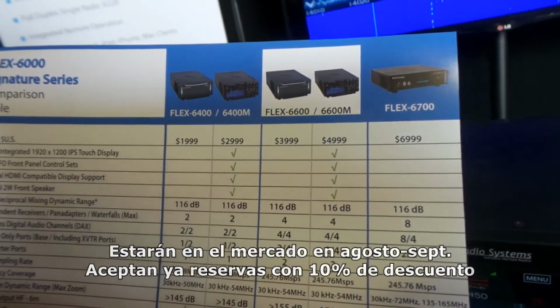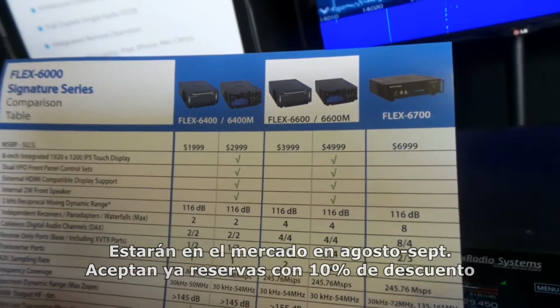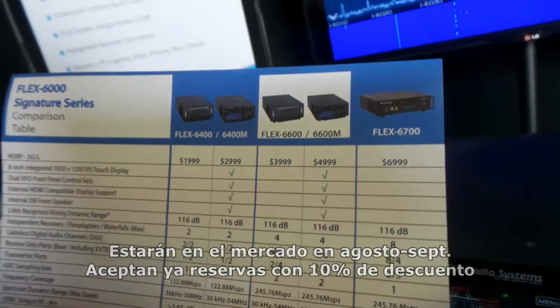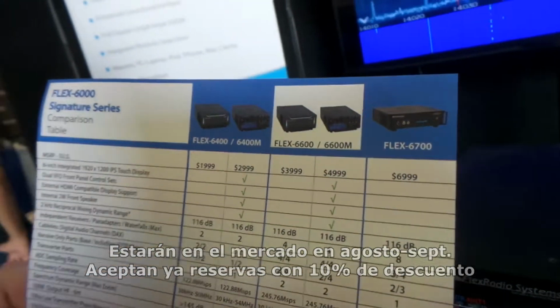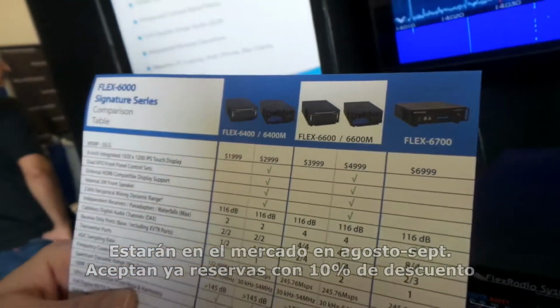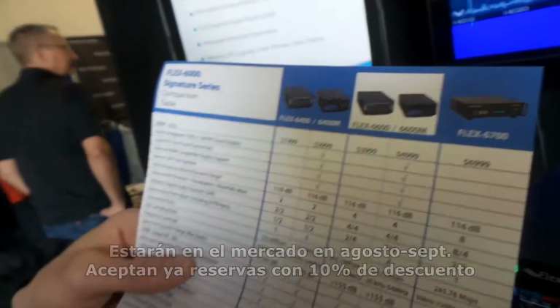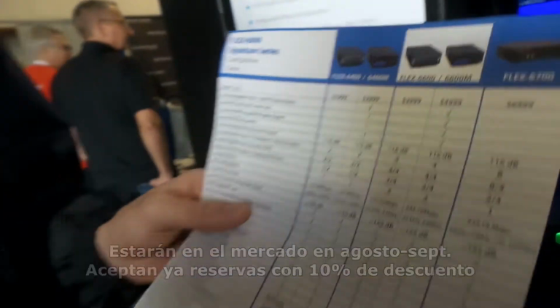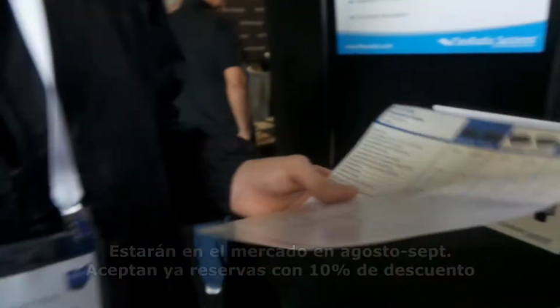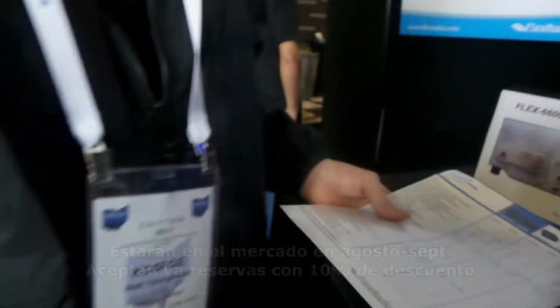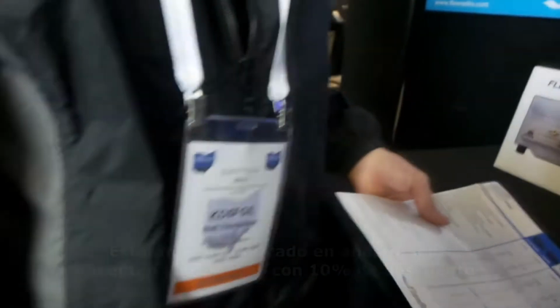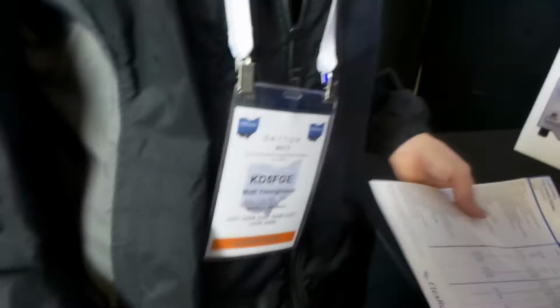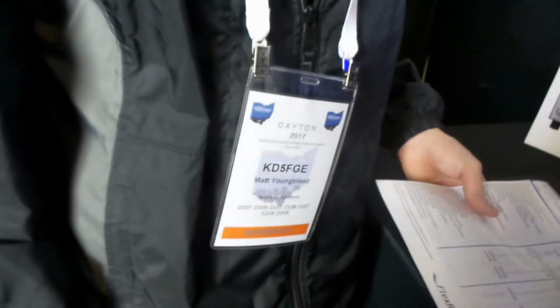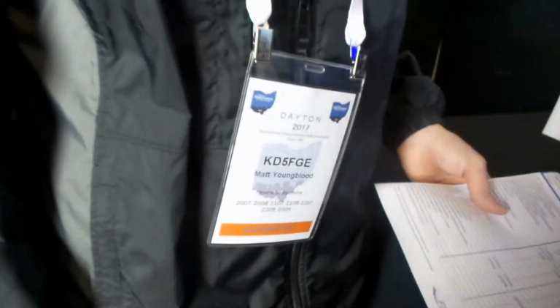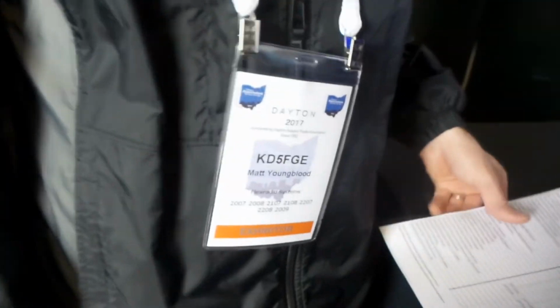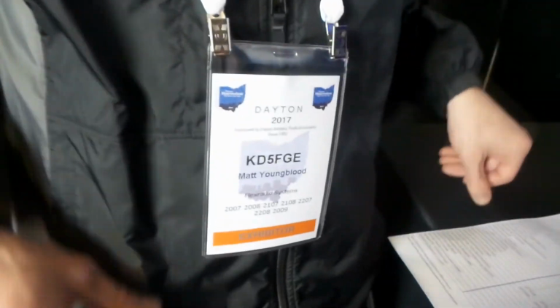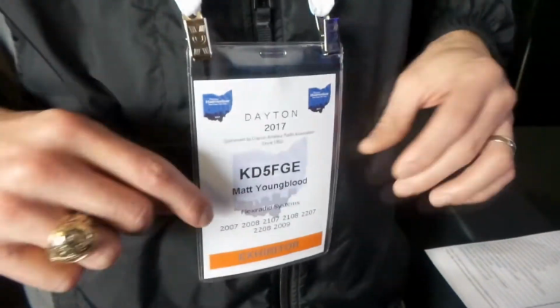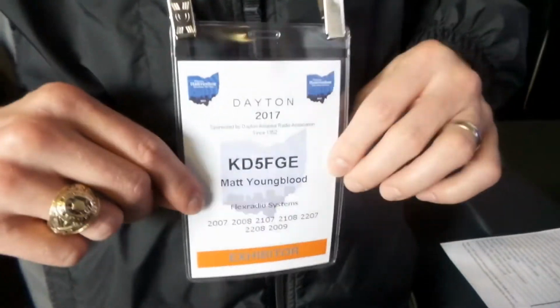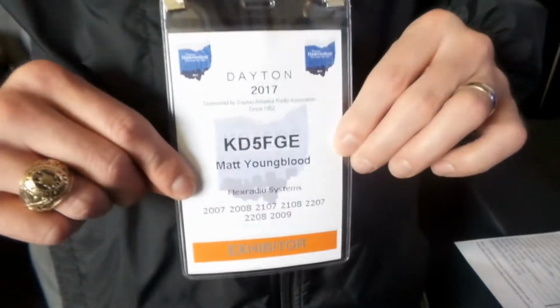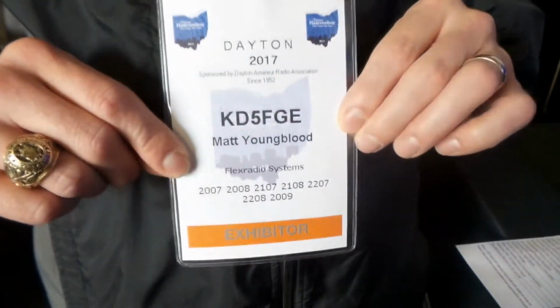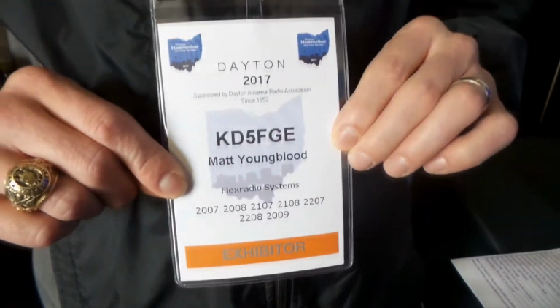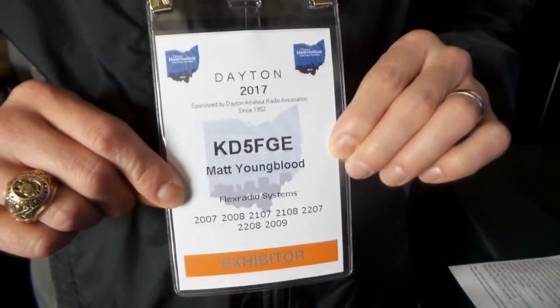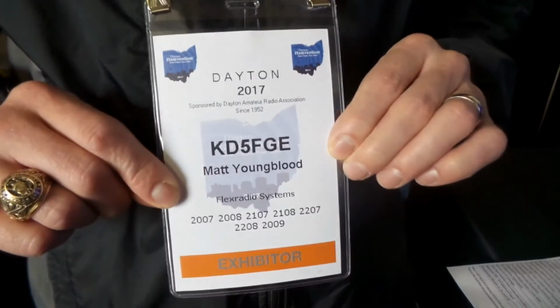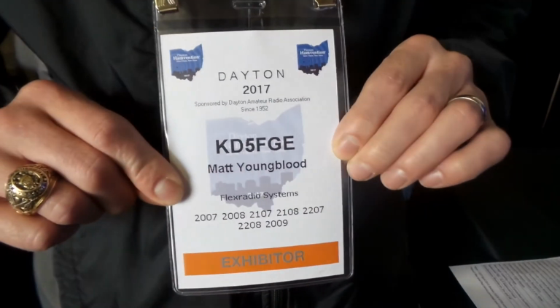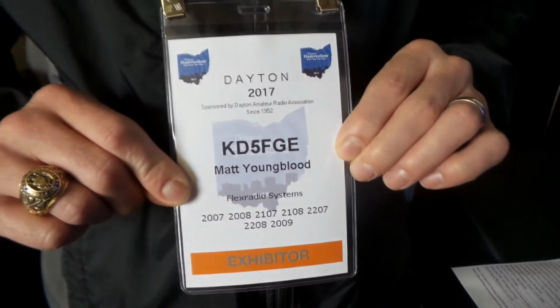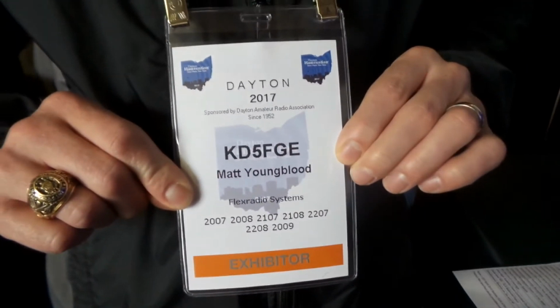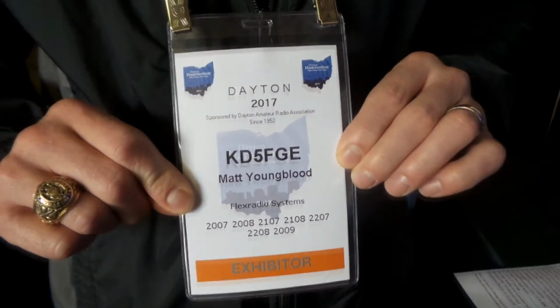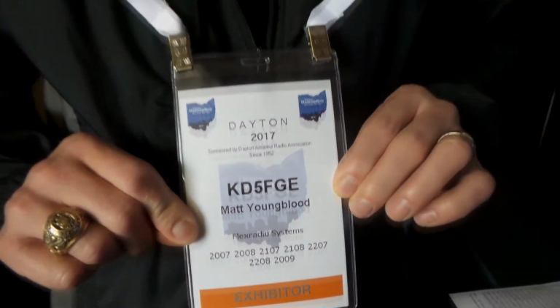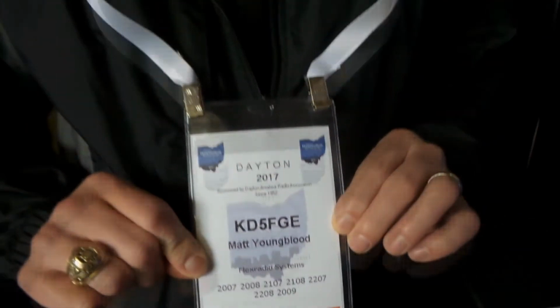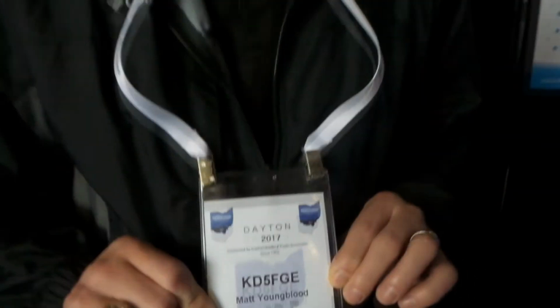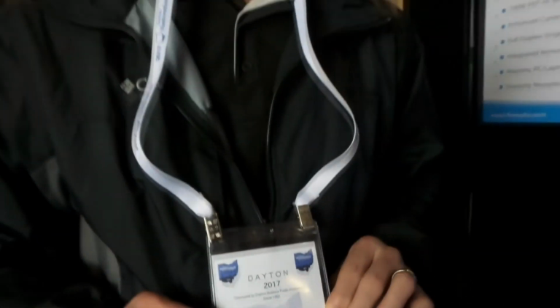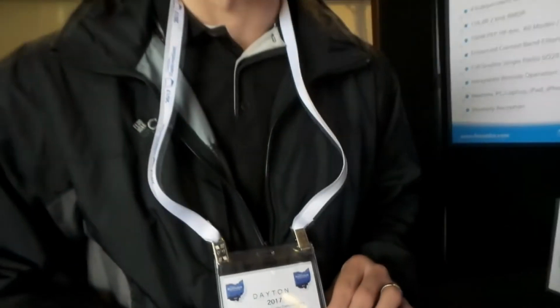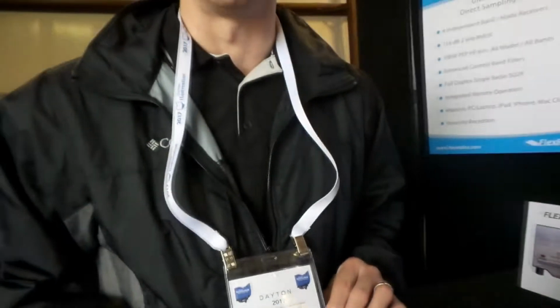Thank you very much. I appreciate it. K85FGE. My name is Matt Youngblood; I'm in charge of sales.